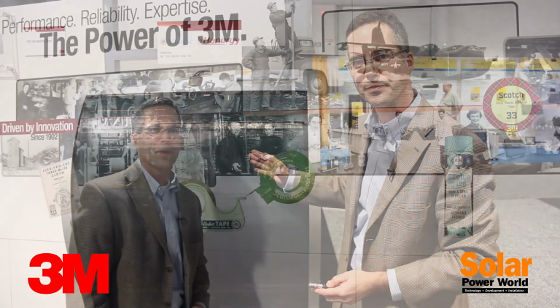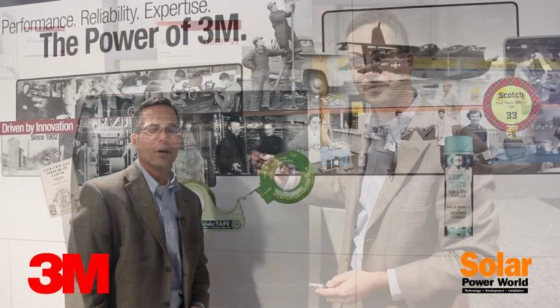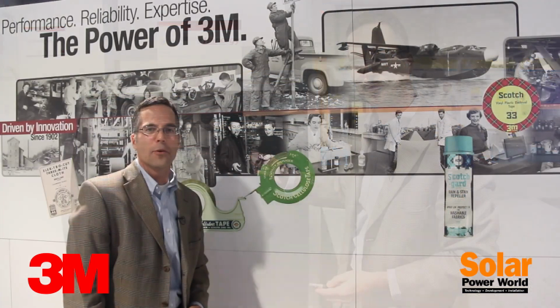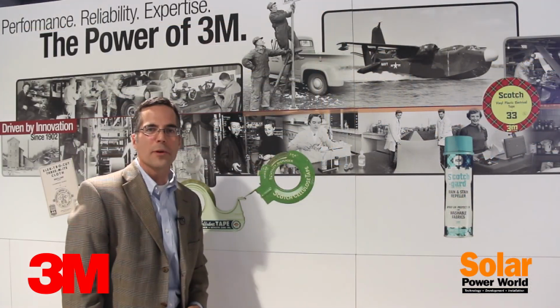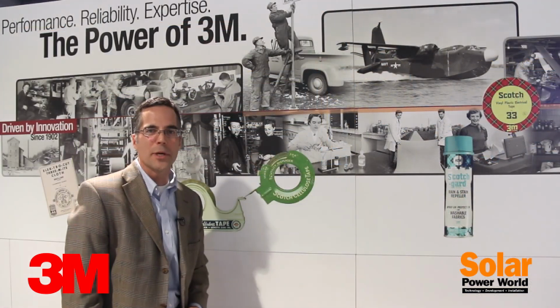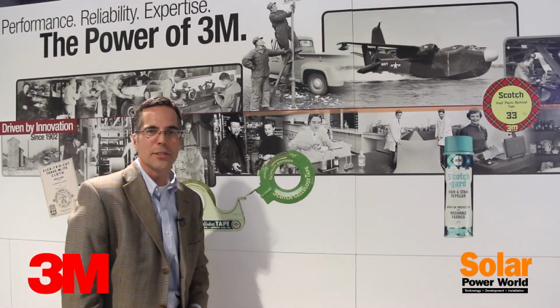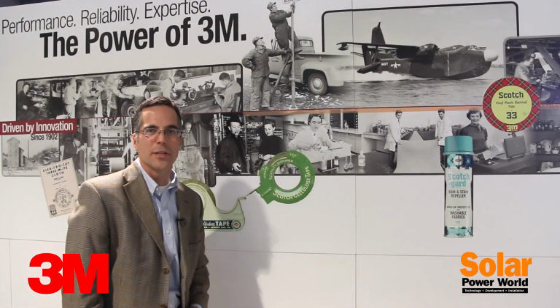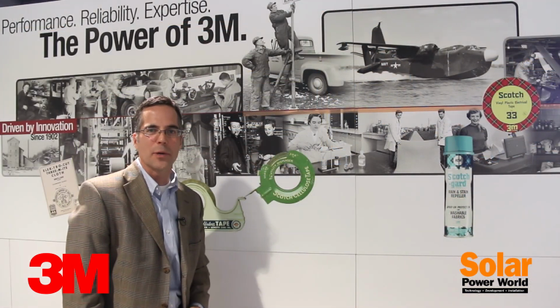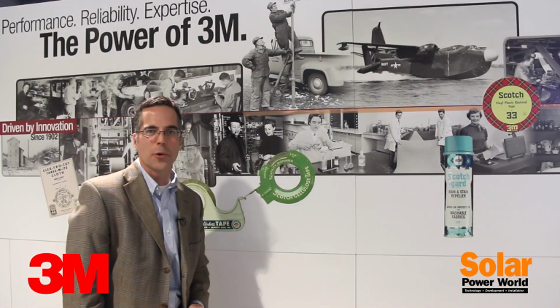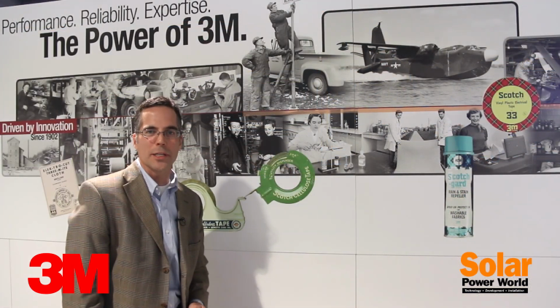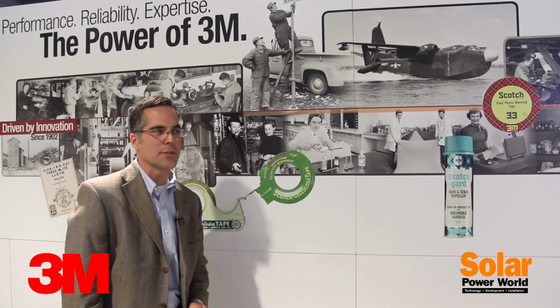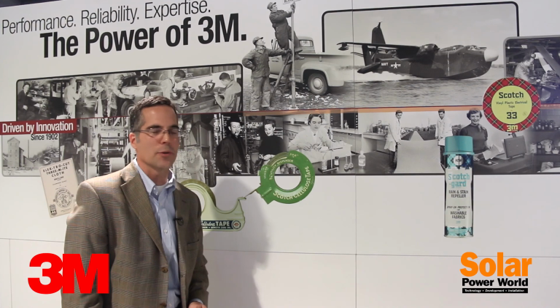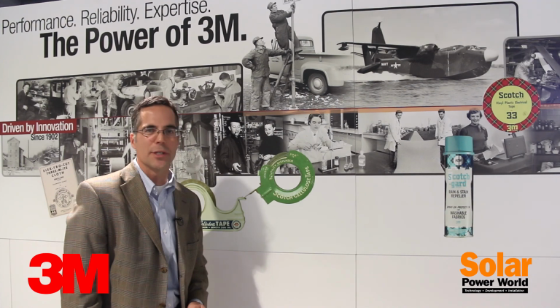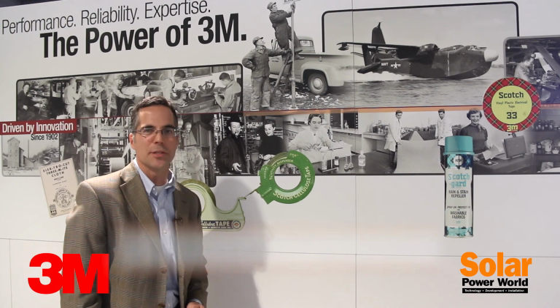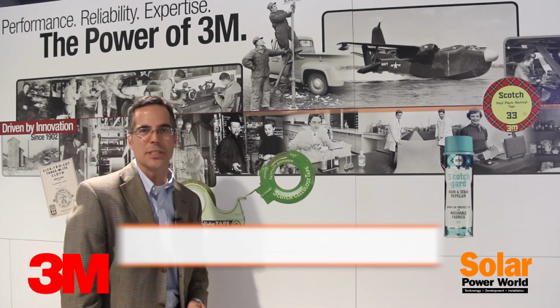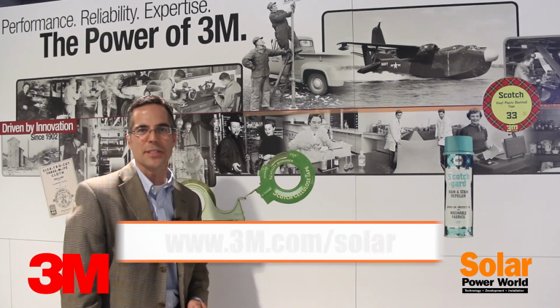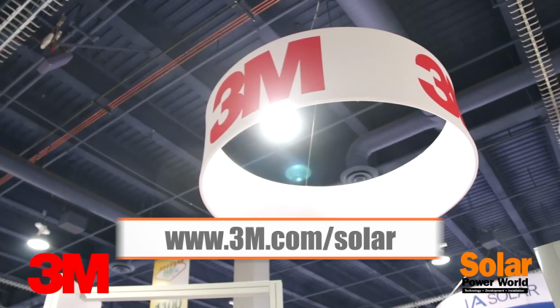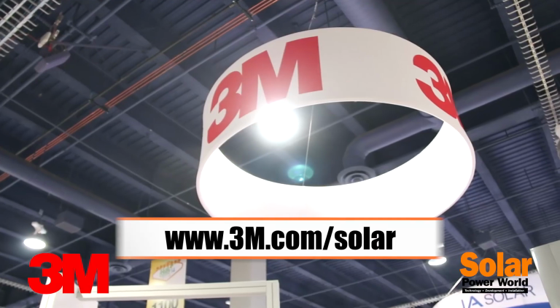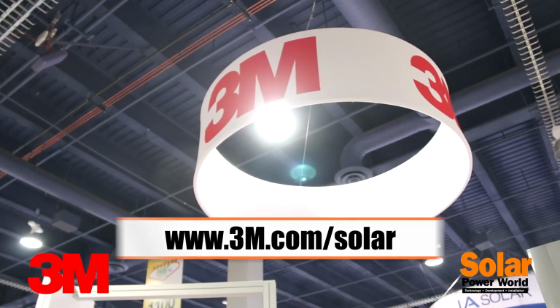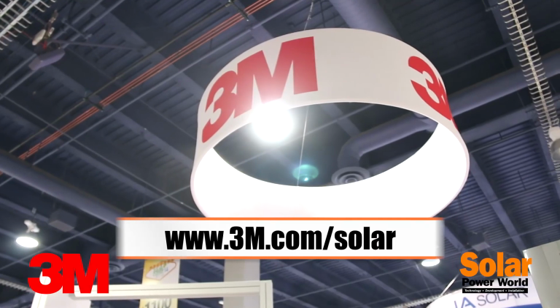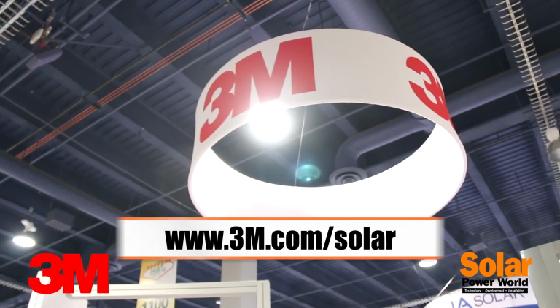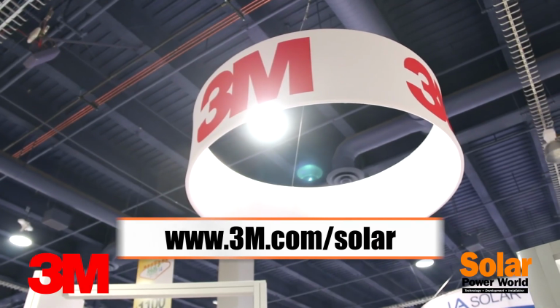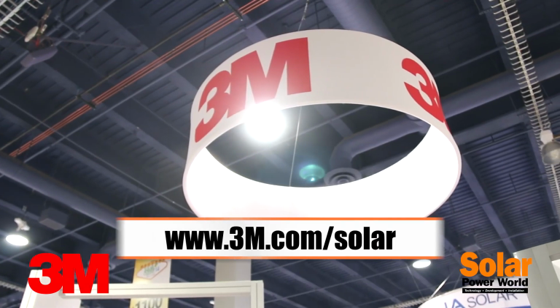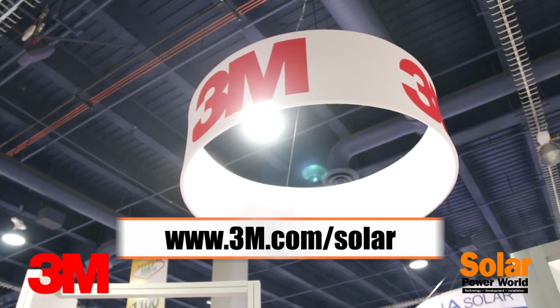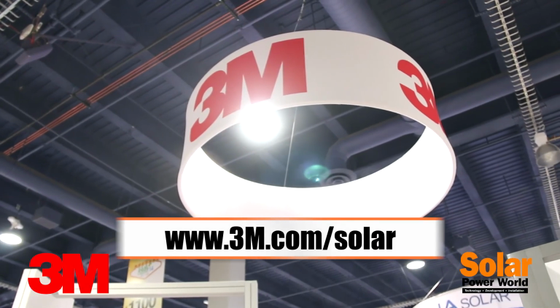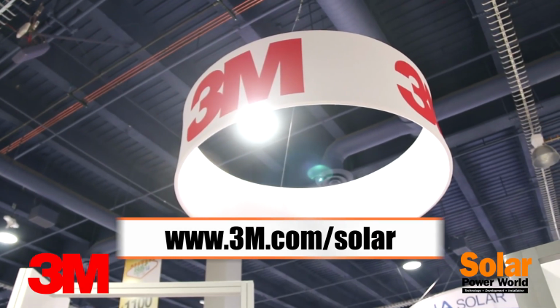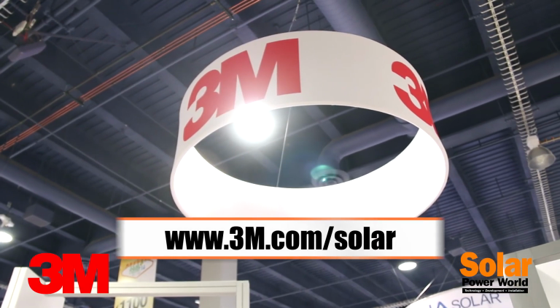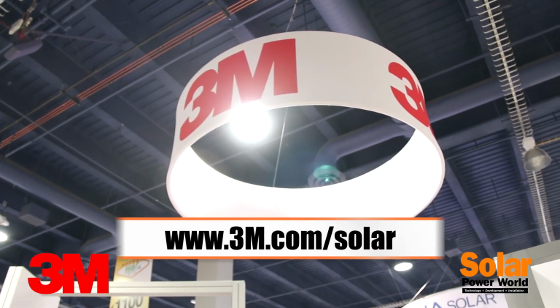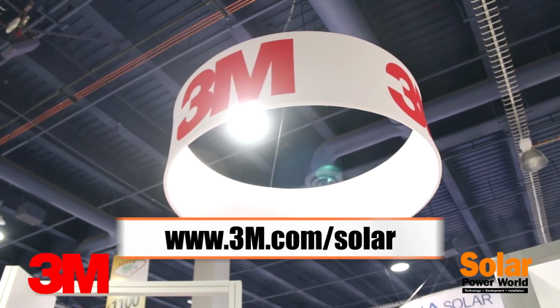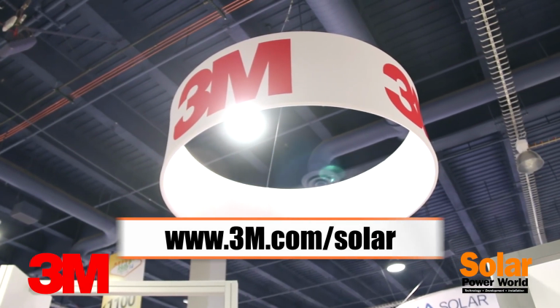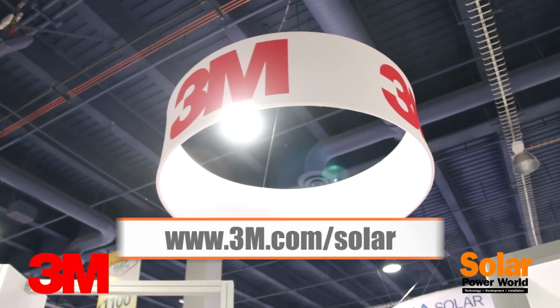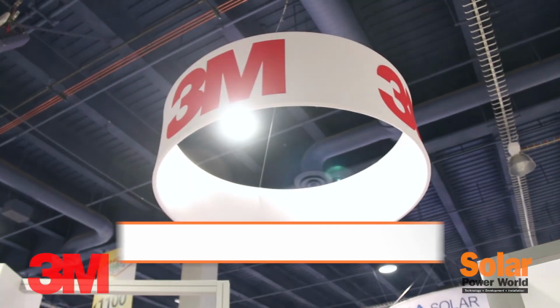For more information on 3M products for solar energy, please visit www.3m.com/solar.